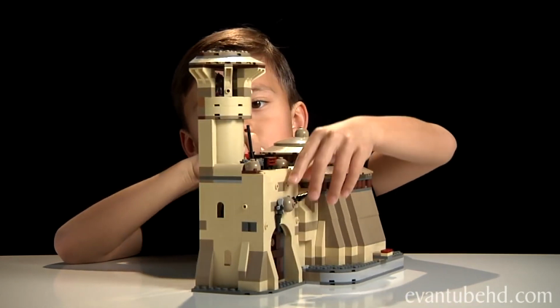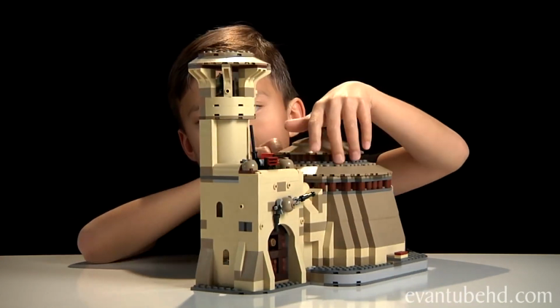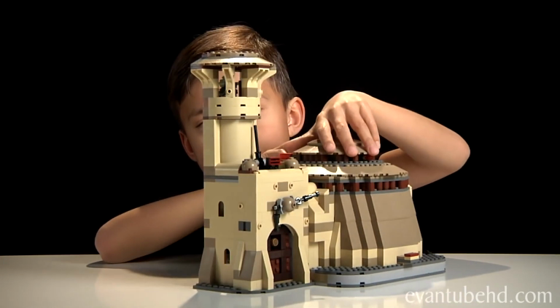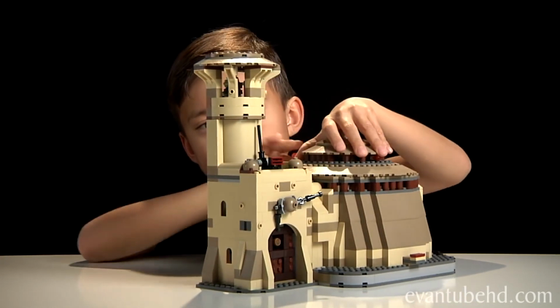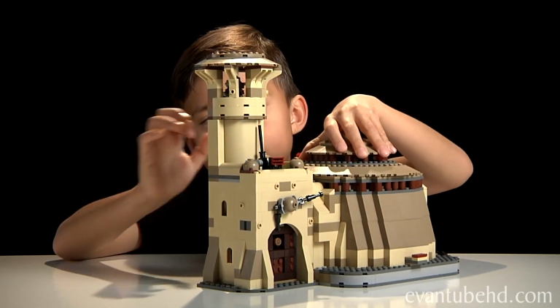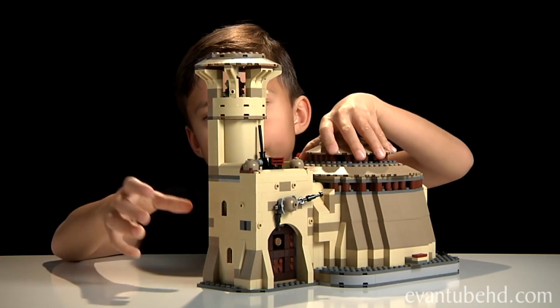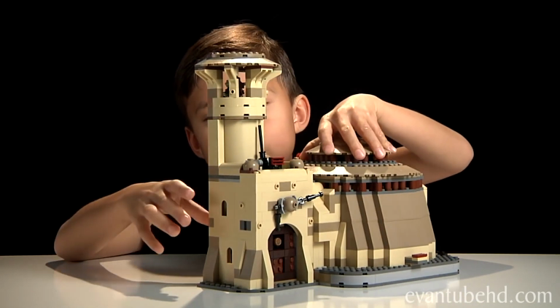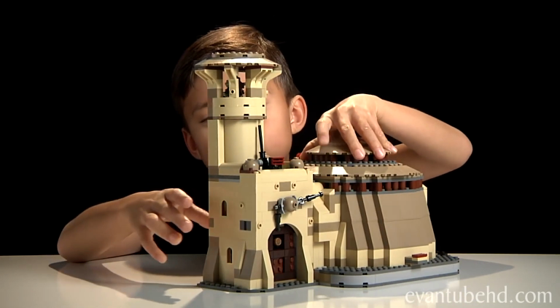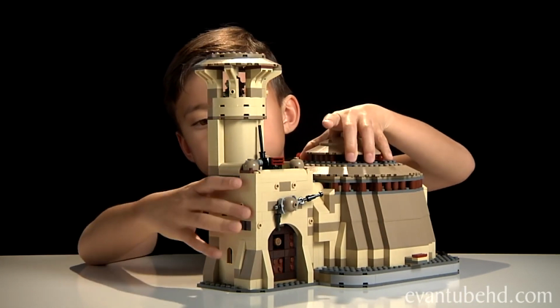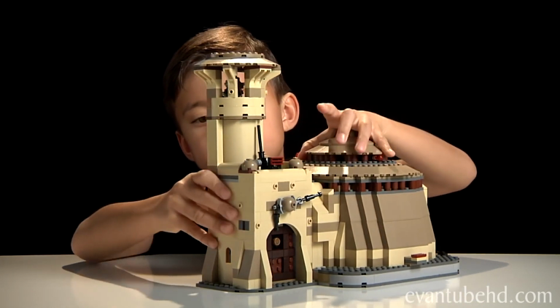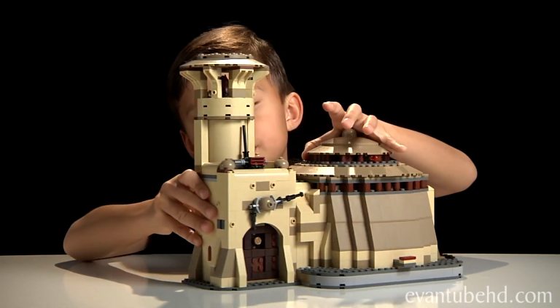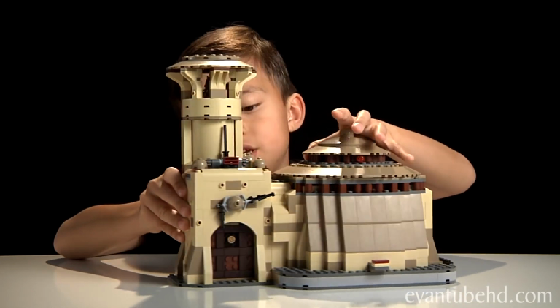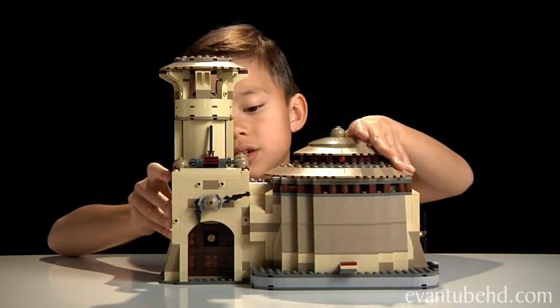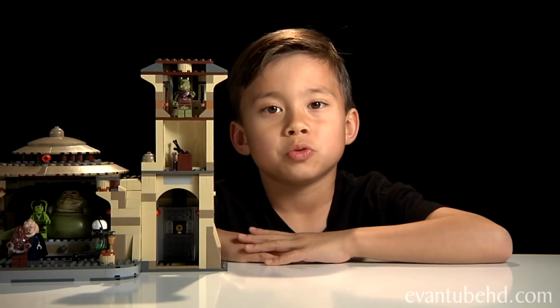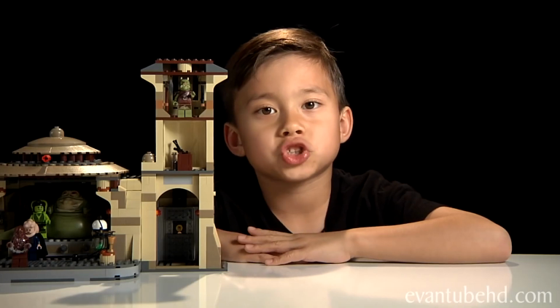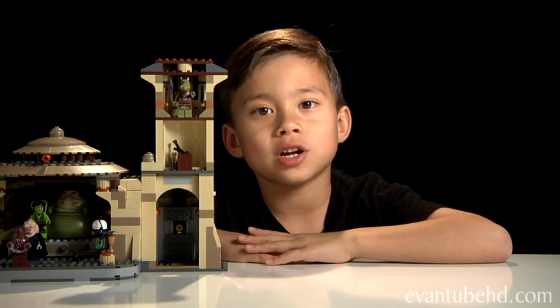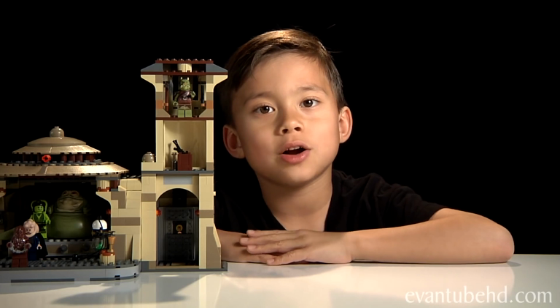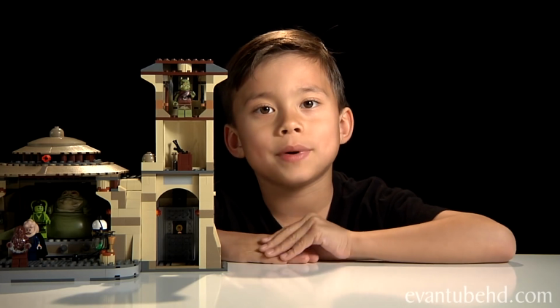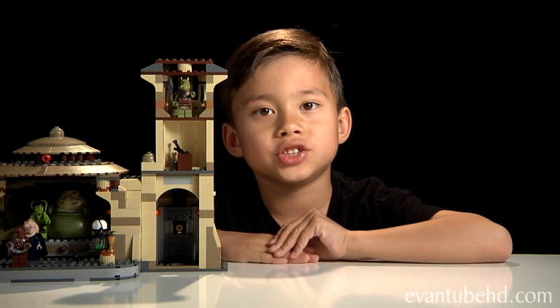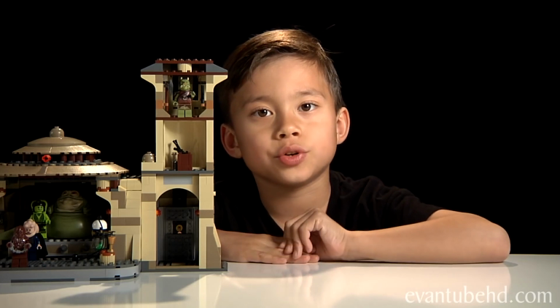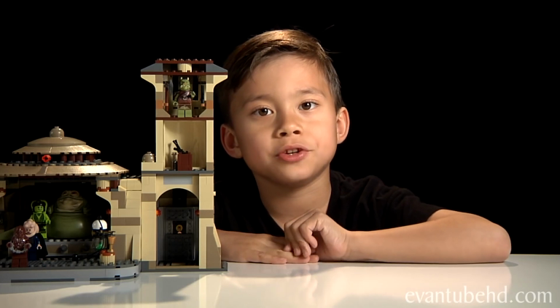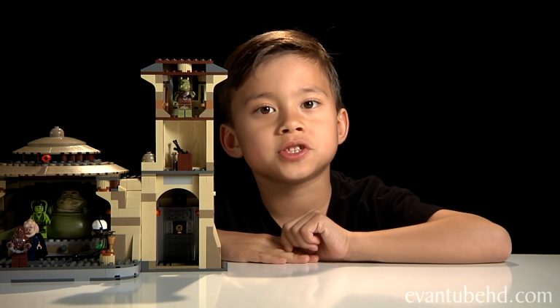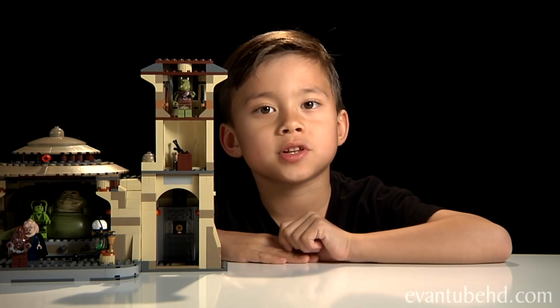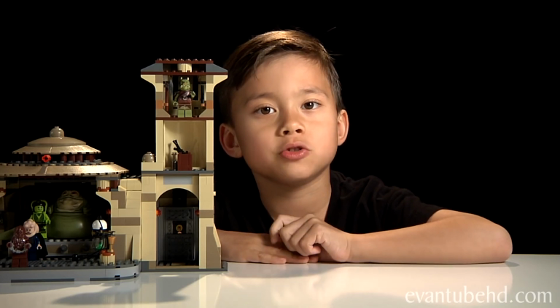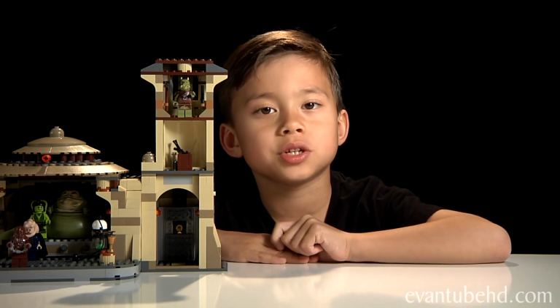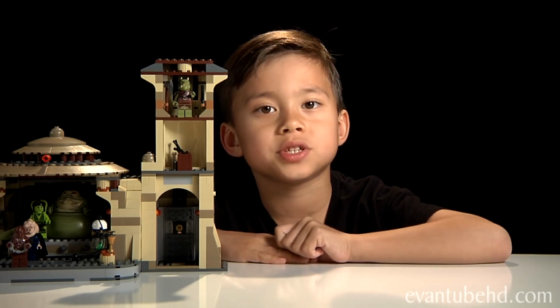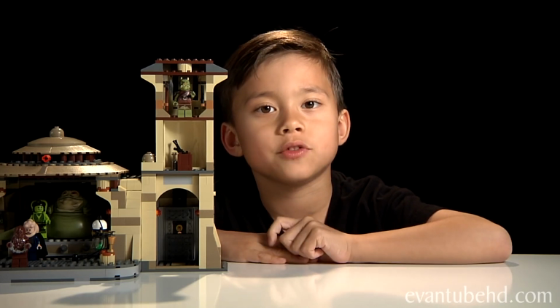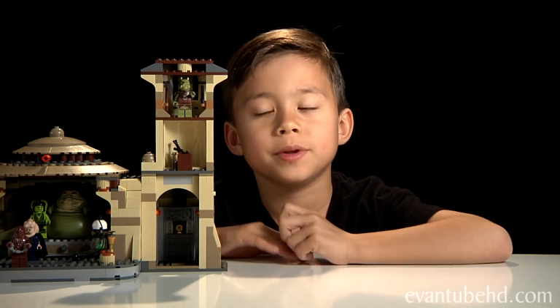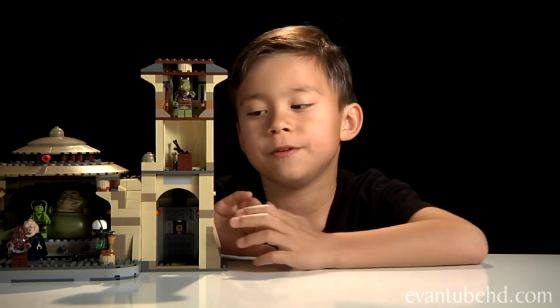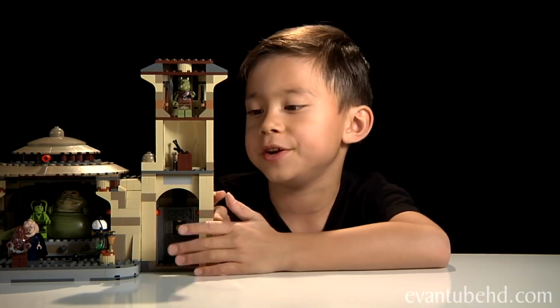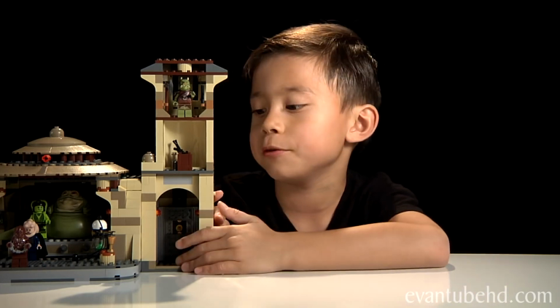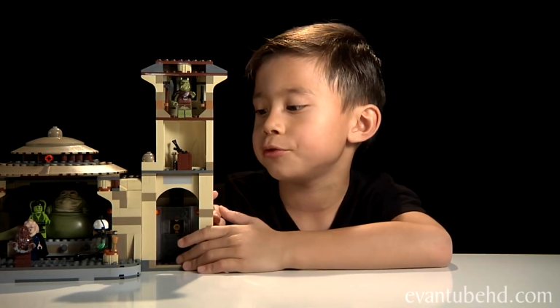It took me hours to make. We'll start out by showing you some close-ups of the minifigures.